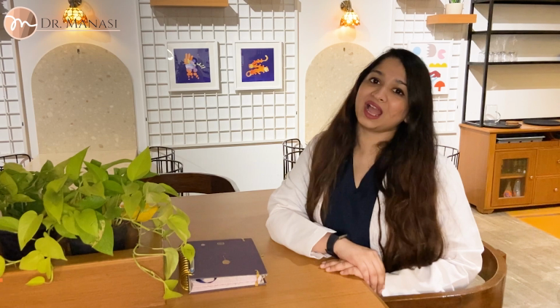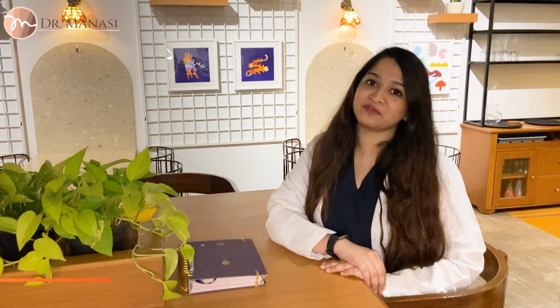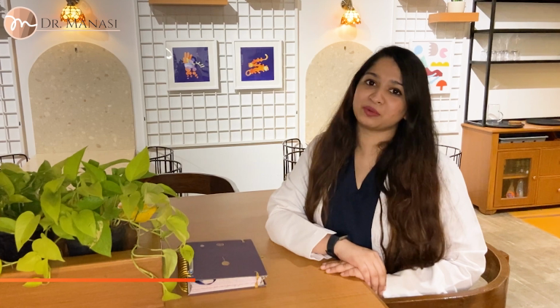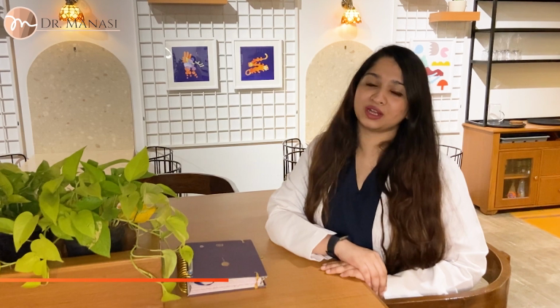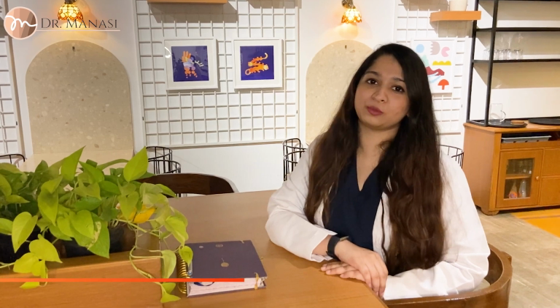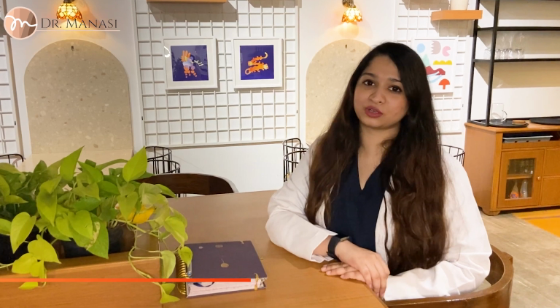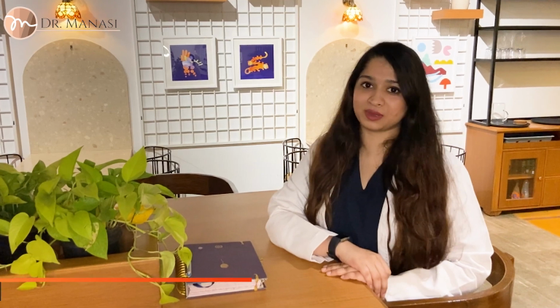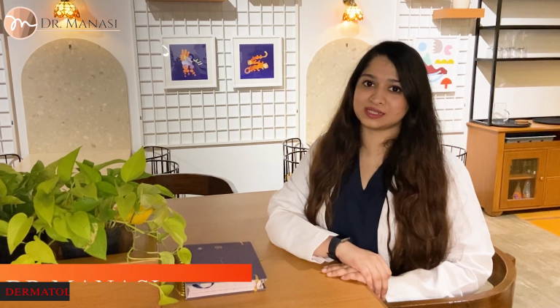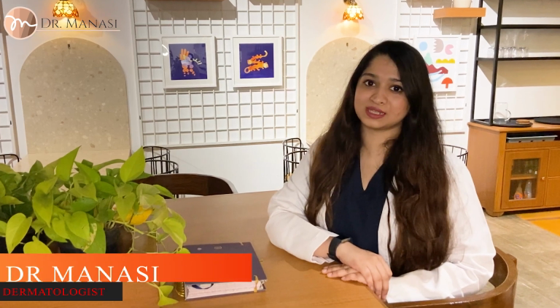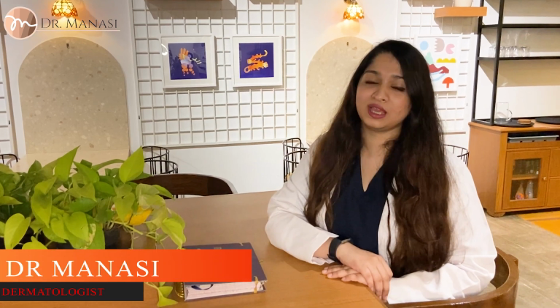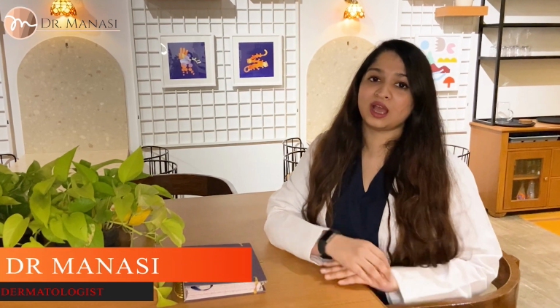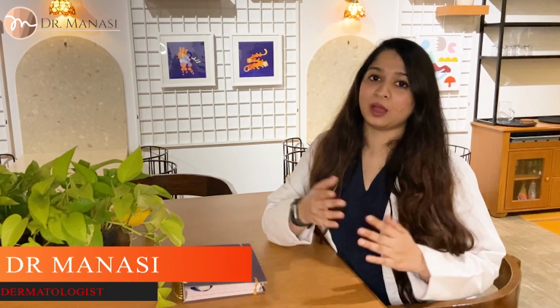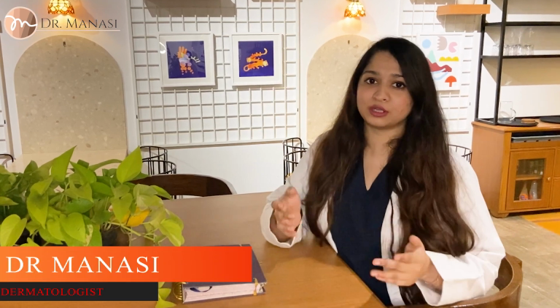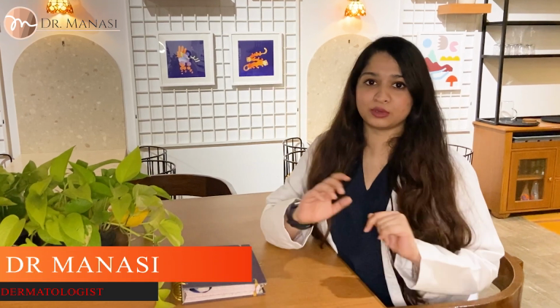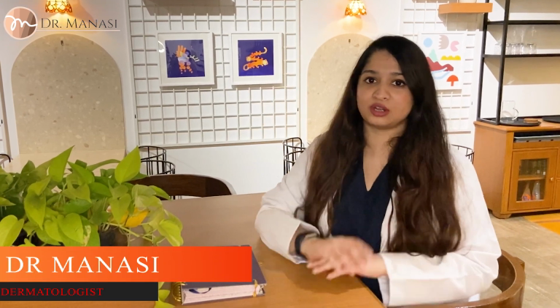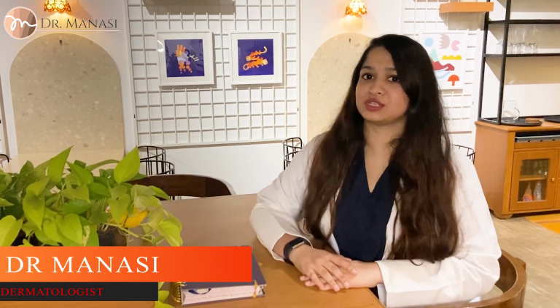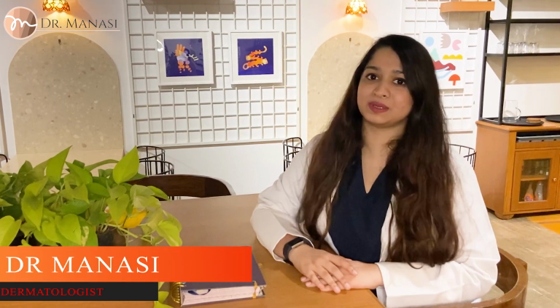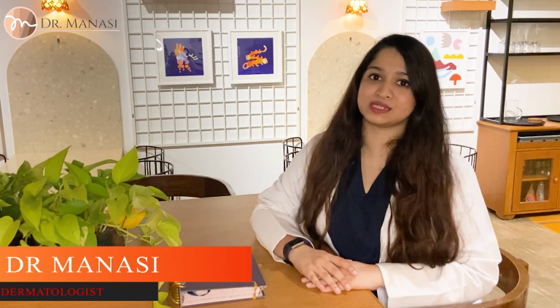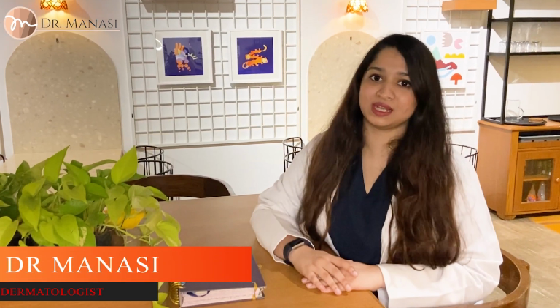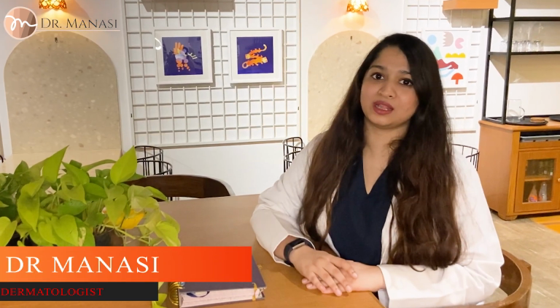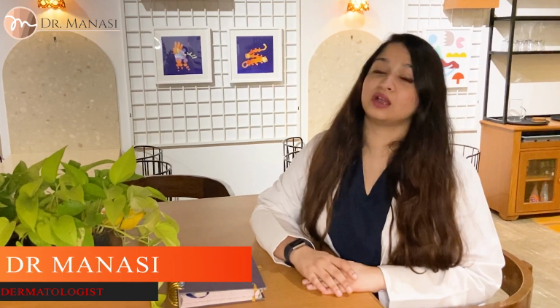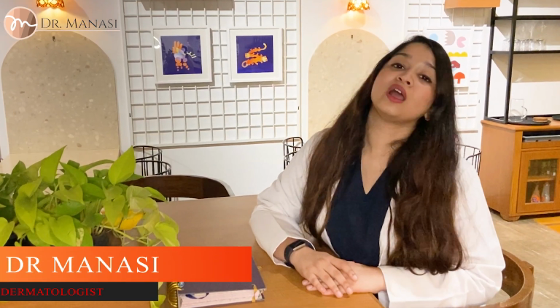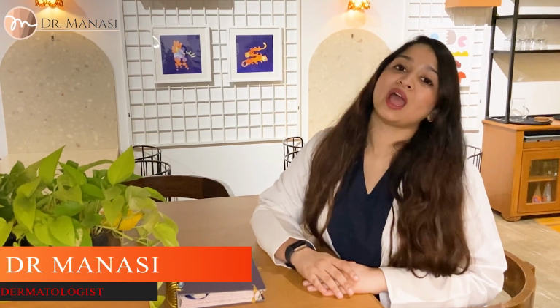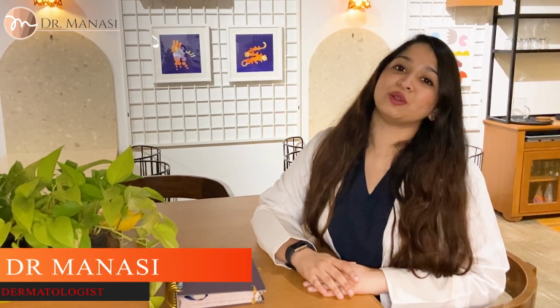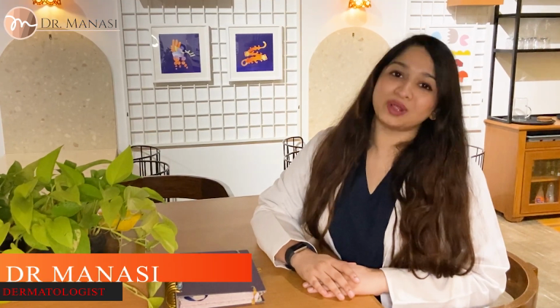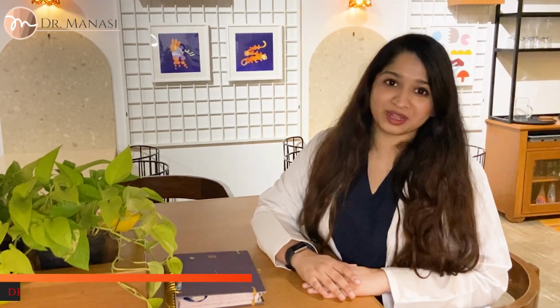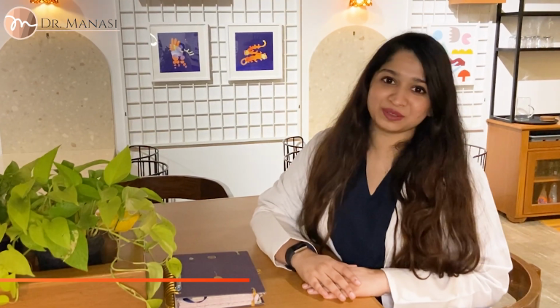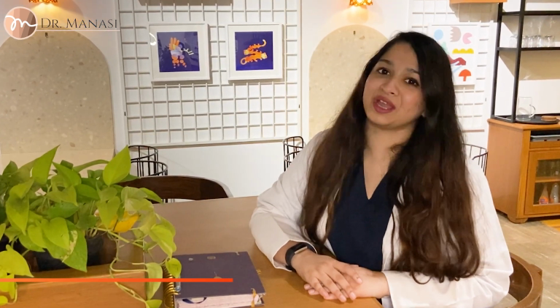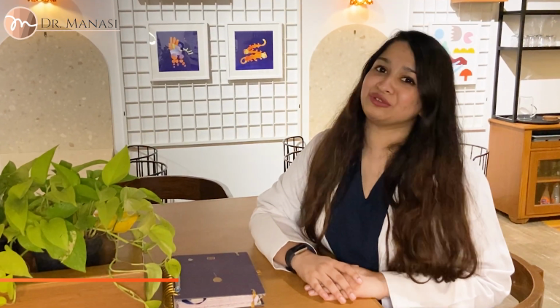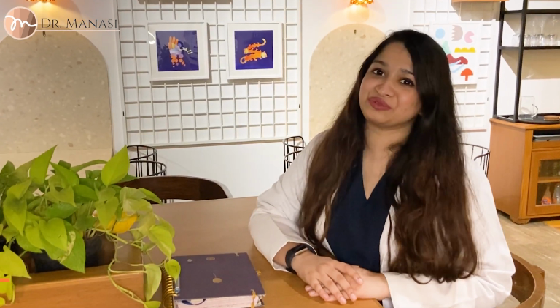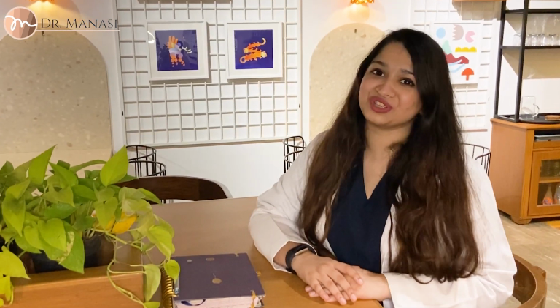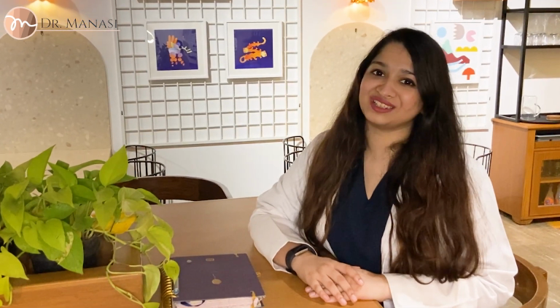Hi everyone, I'm Dr. Mahansi. I'm a dermatologist based in India and welcome to my YouTube channel.